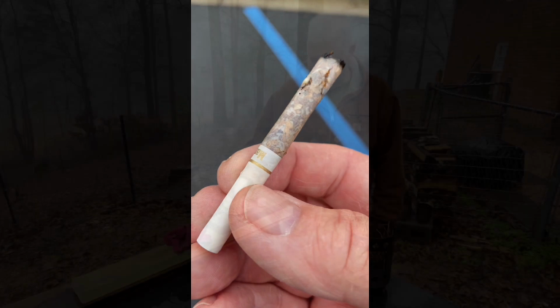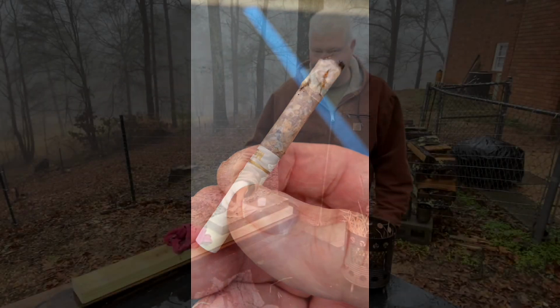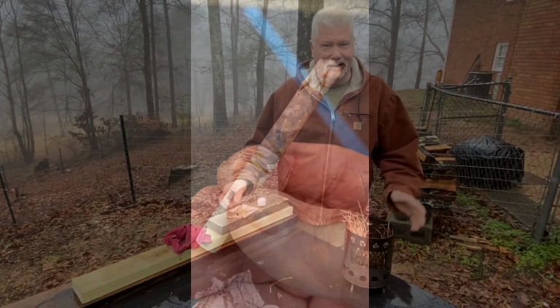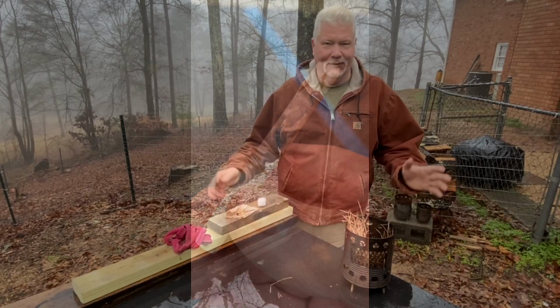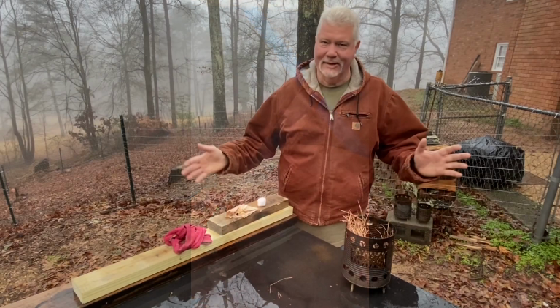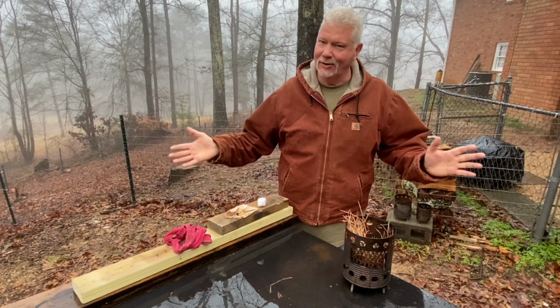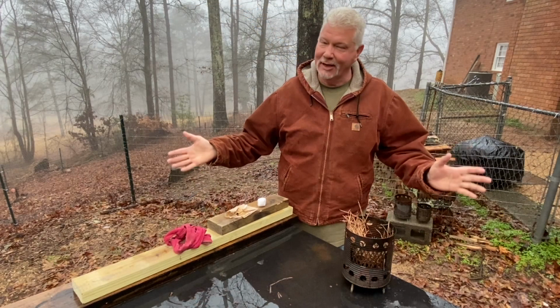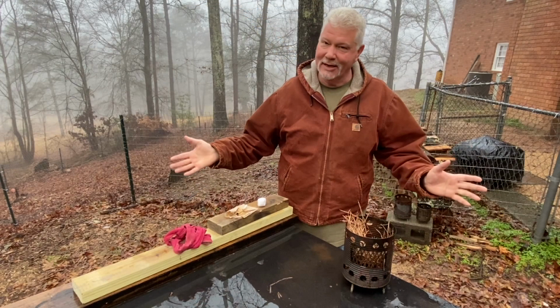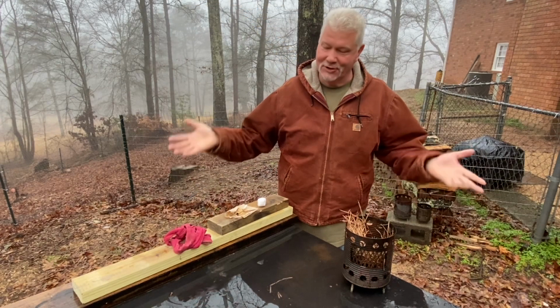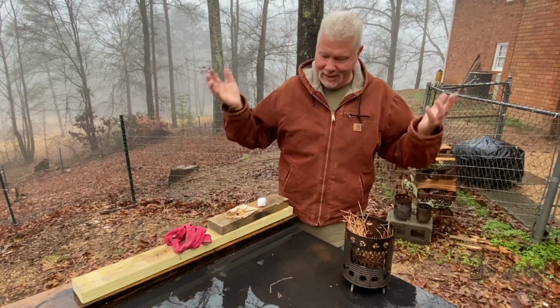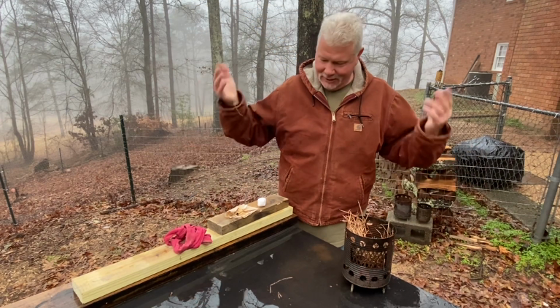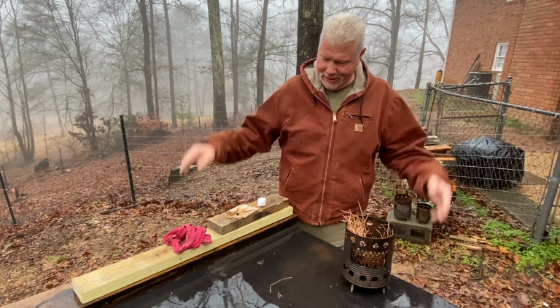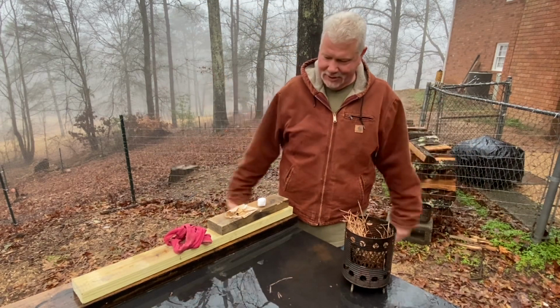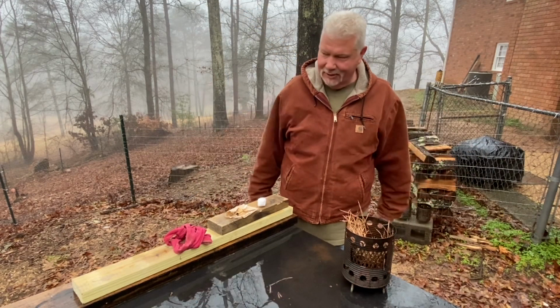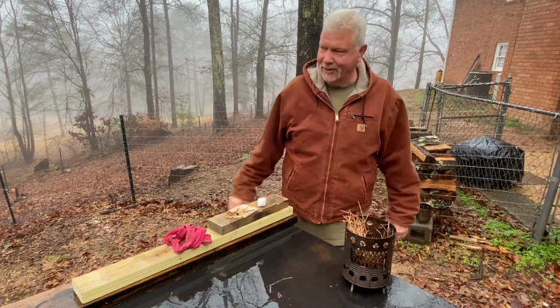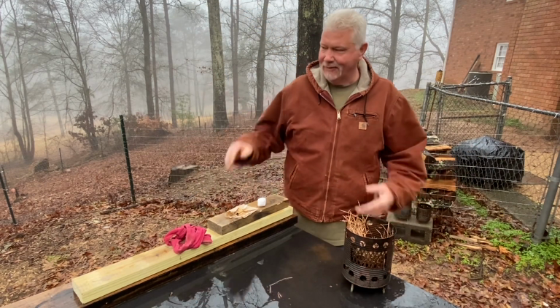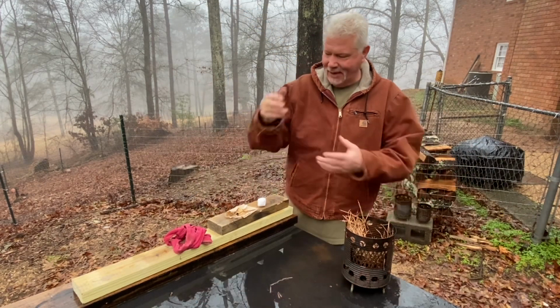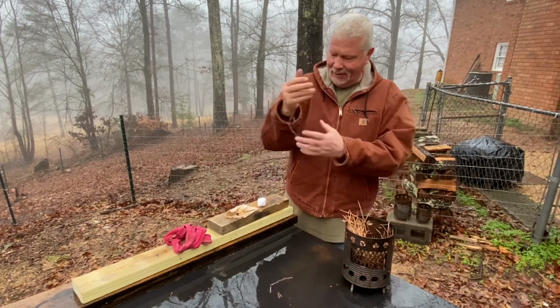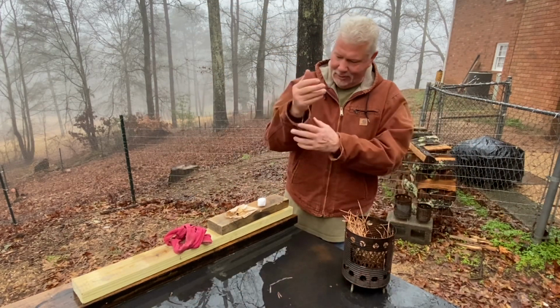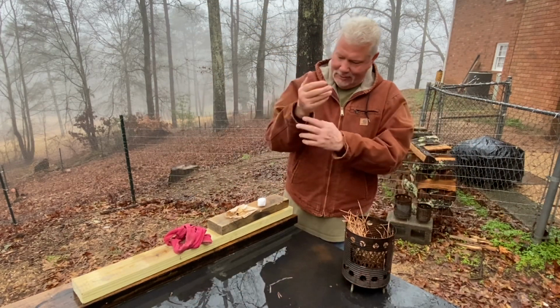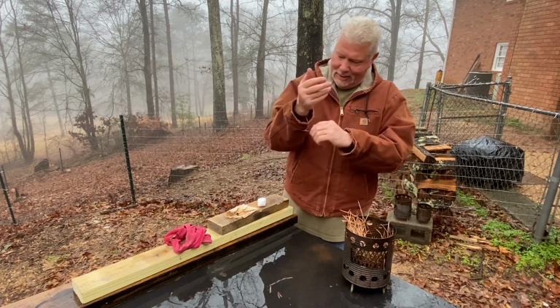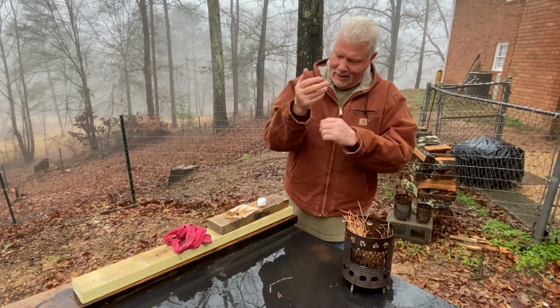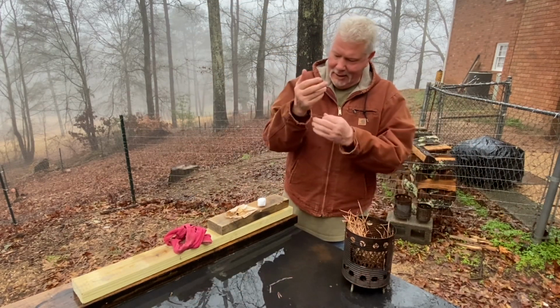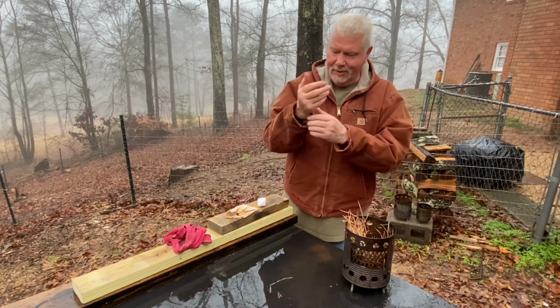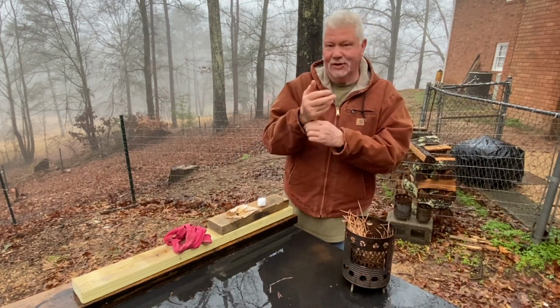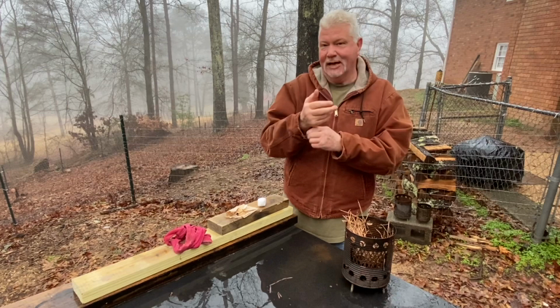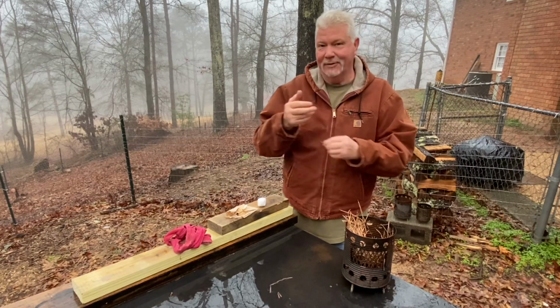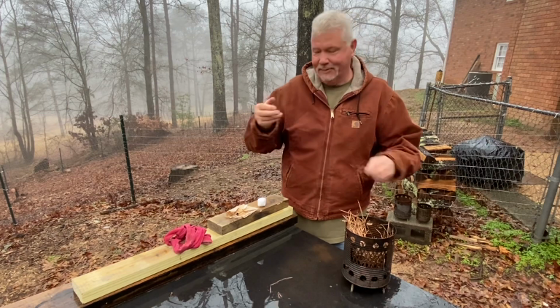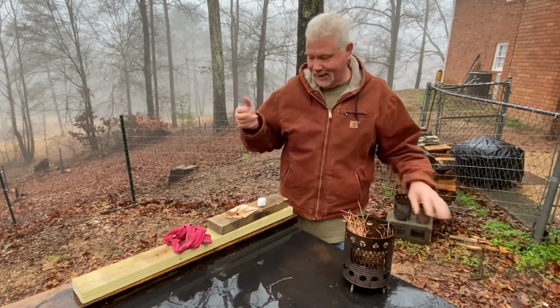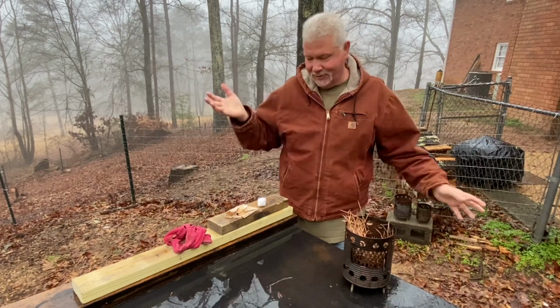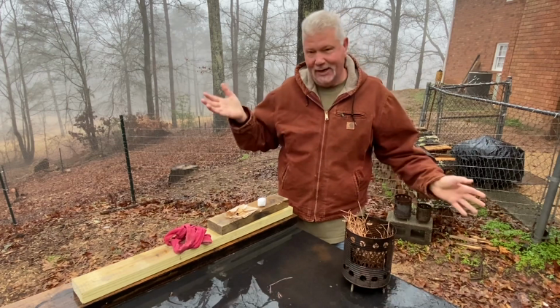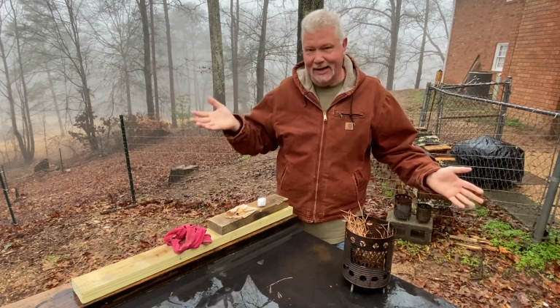It rained all day yesterday and I couldn't get to the fire roll. I want to show you how to dry it out.